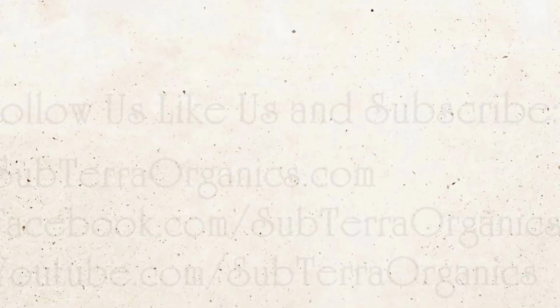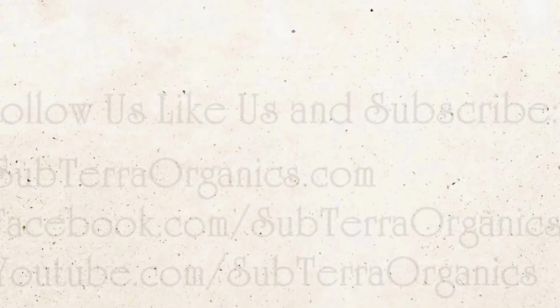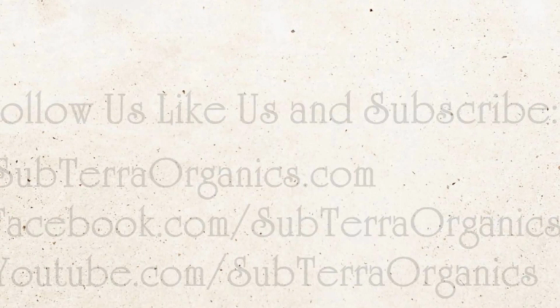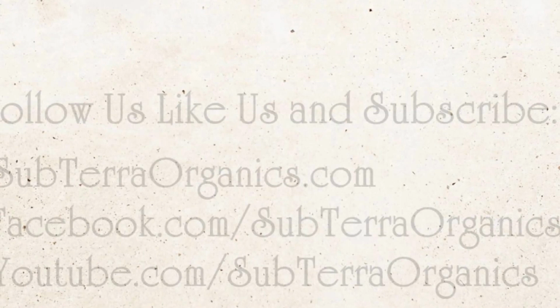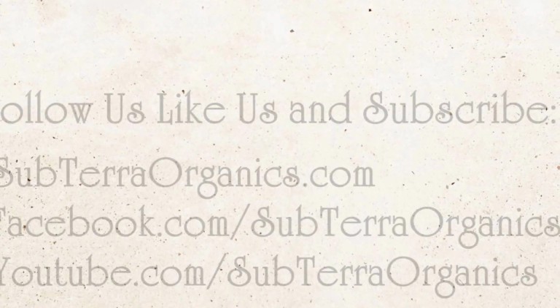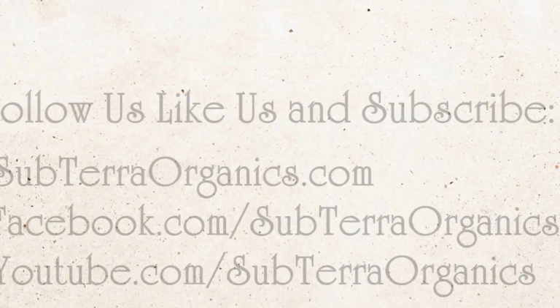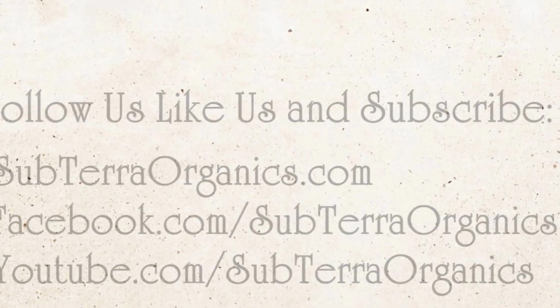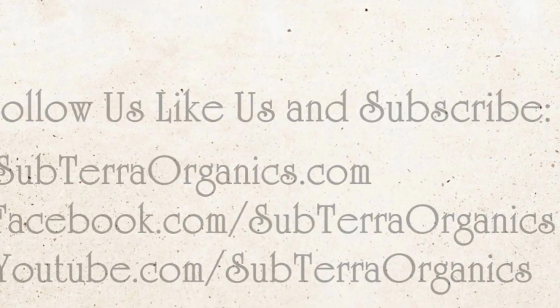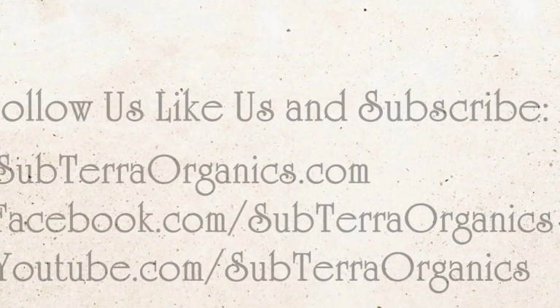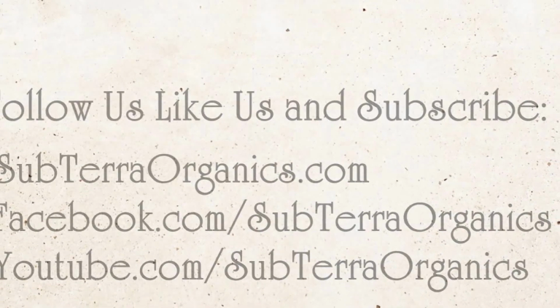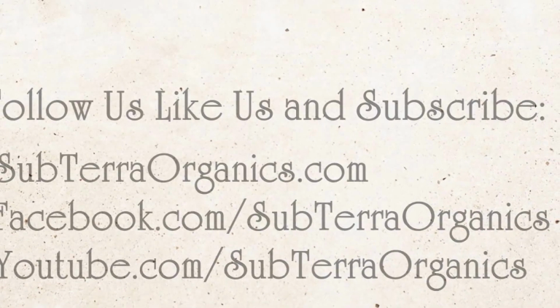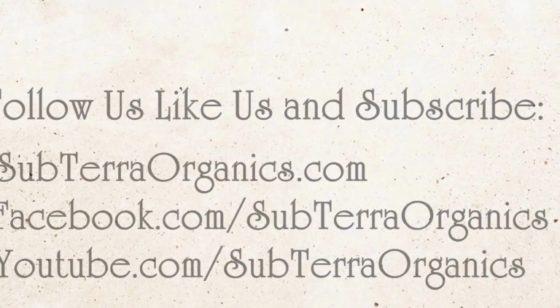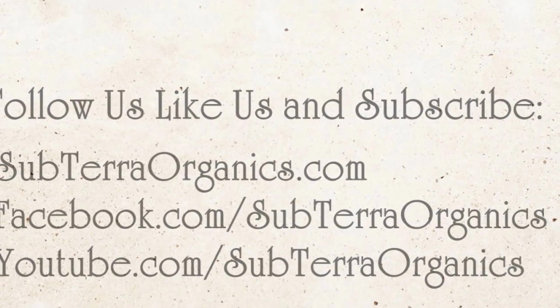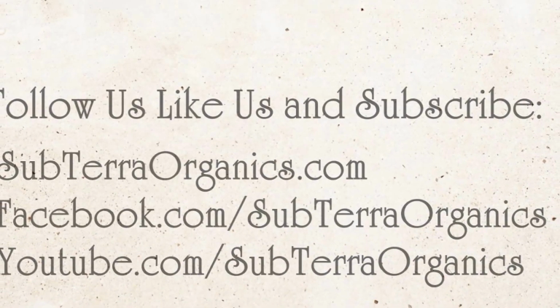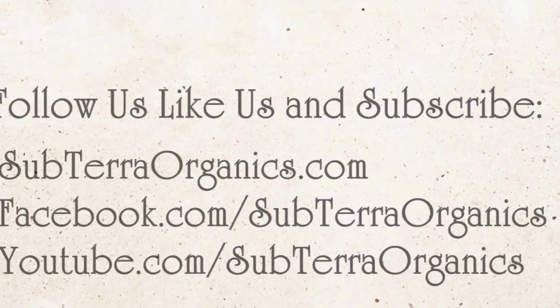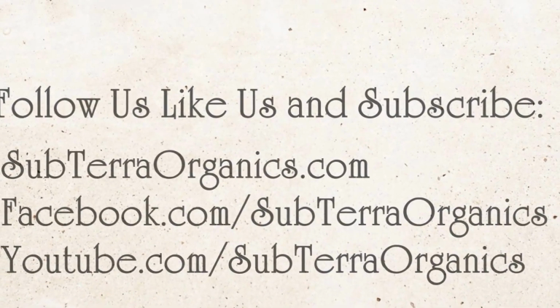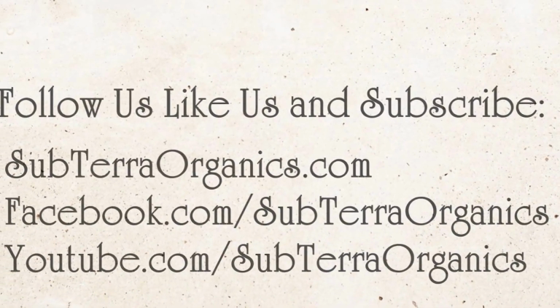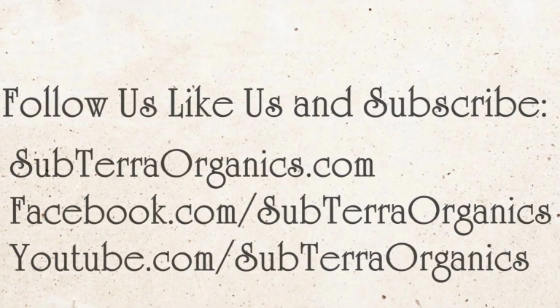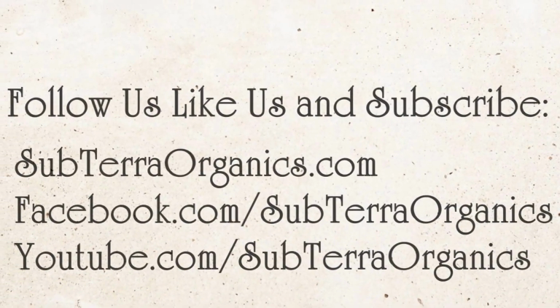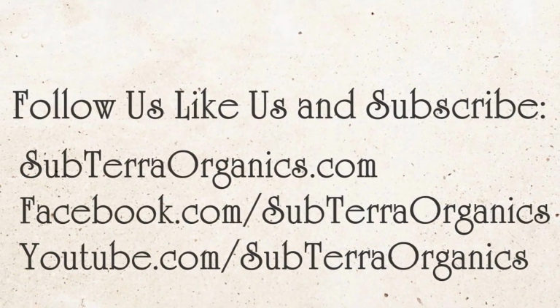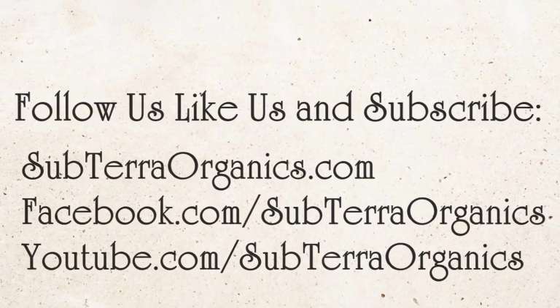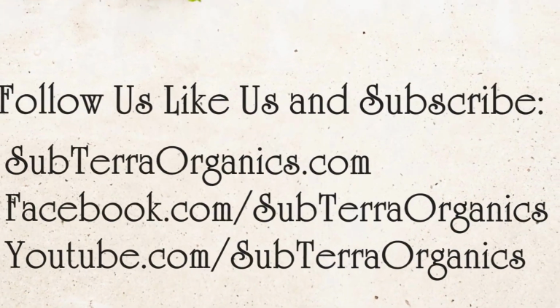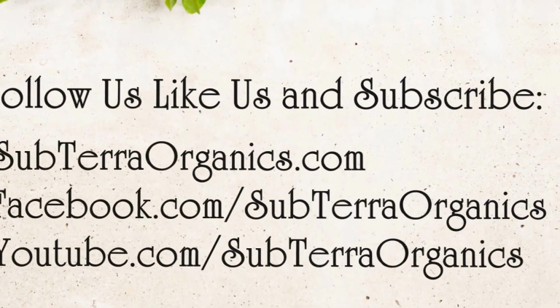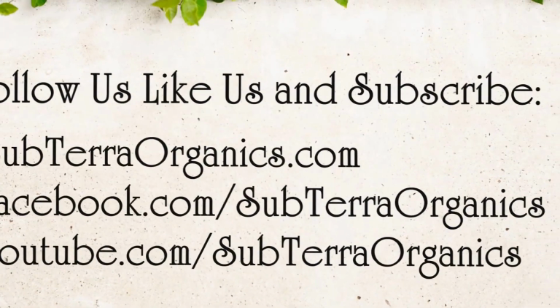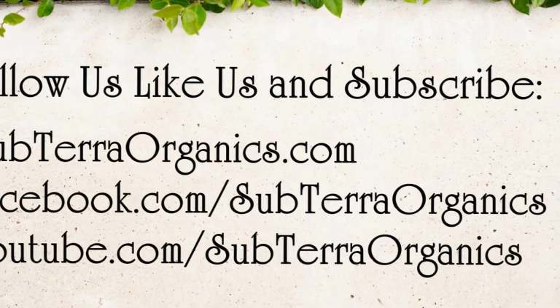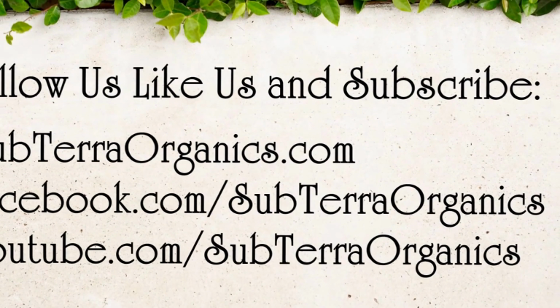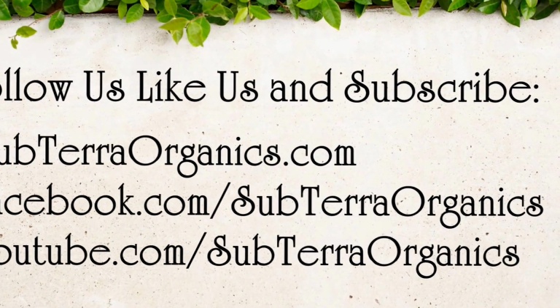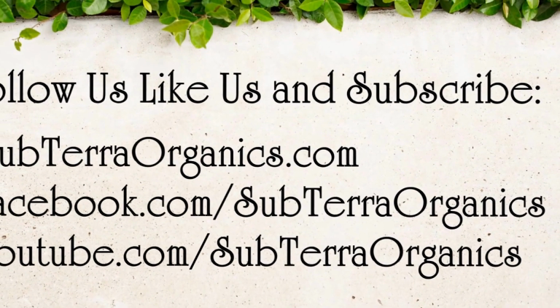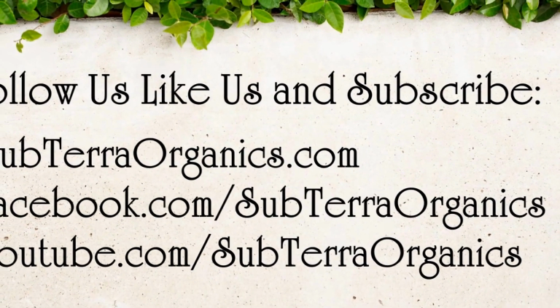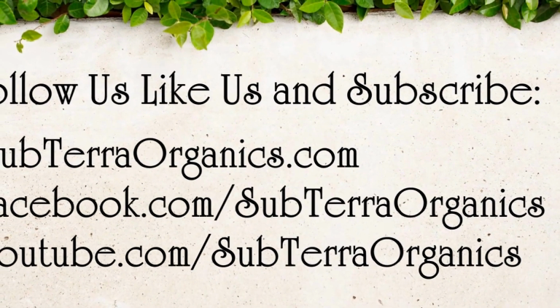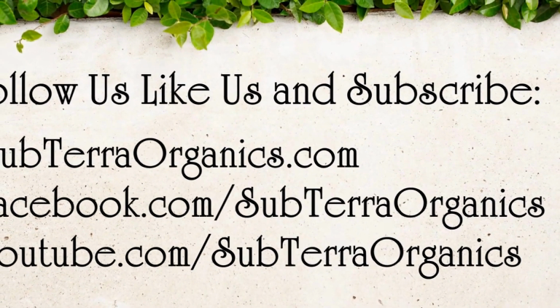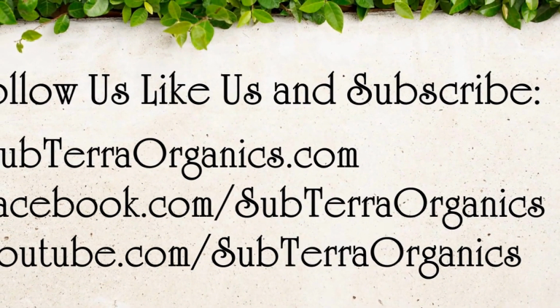If you haven't done so yet, give us a thumbs up, subscribe below, tell your friends, stay tuned and we're going to show you exactly what we're doing here.